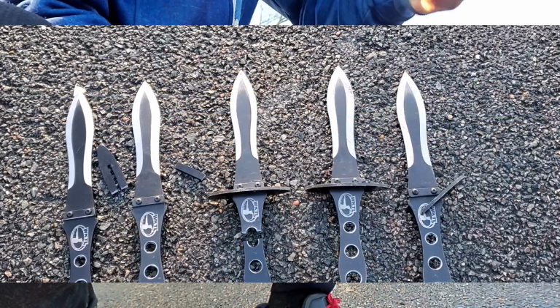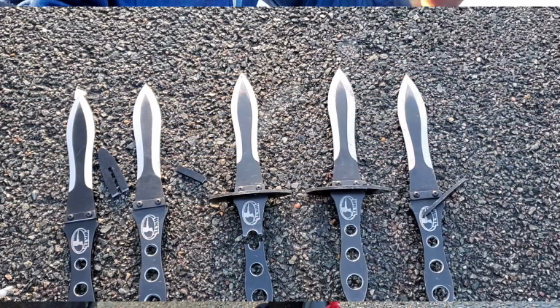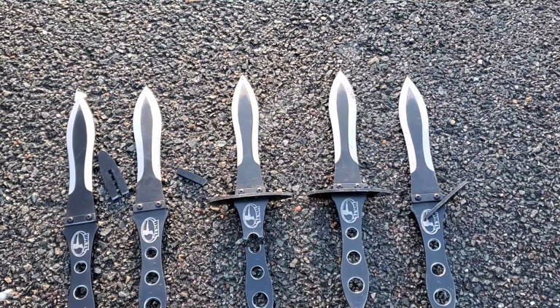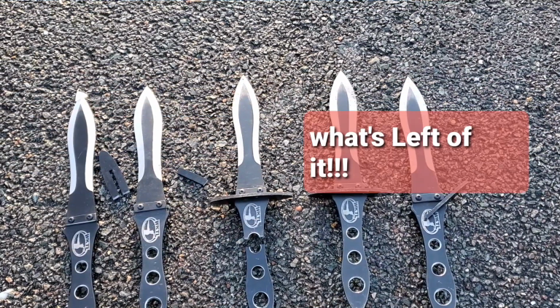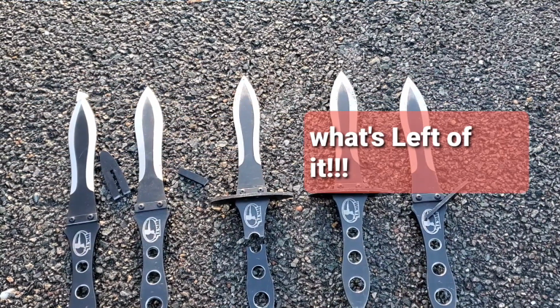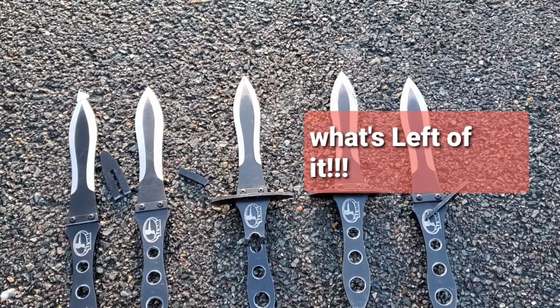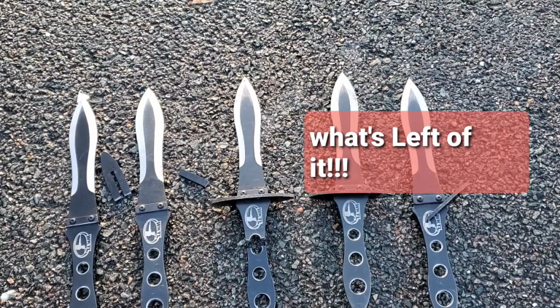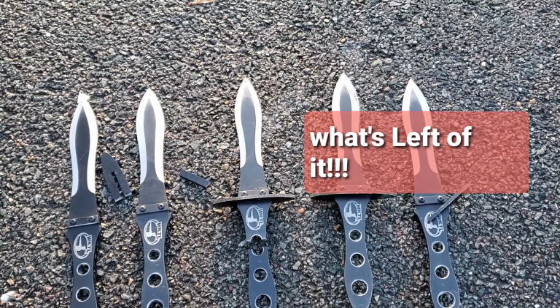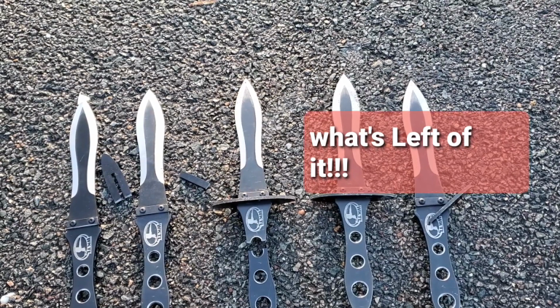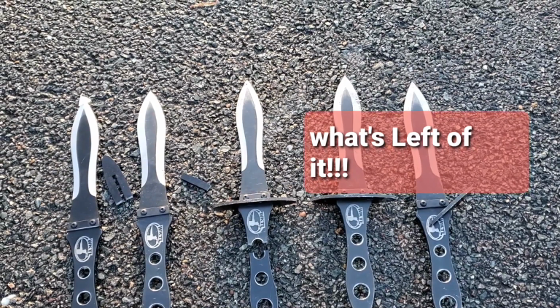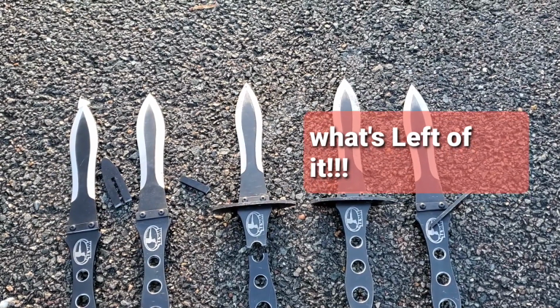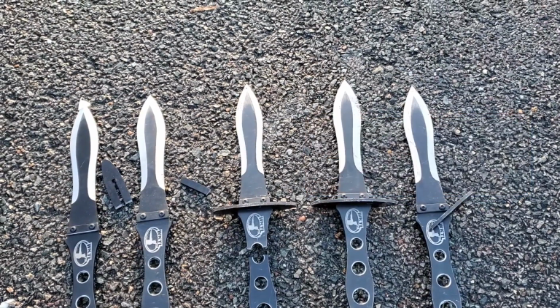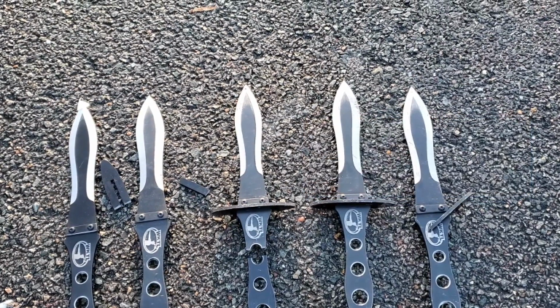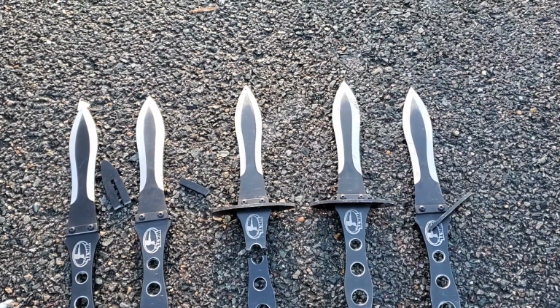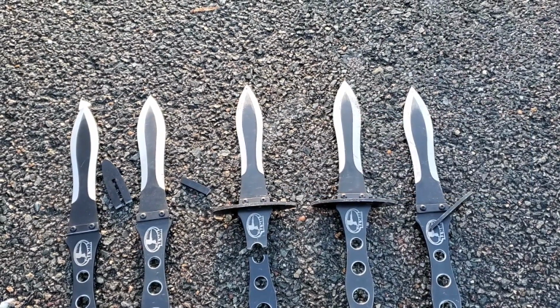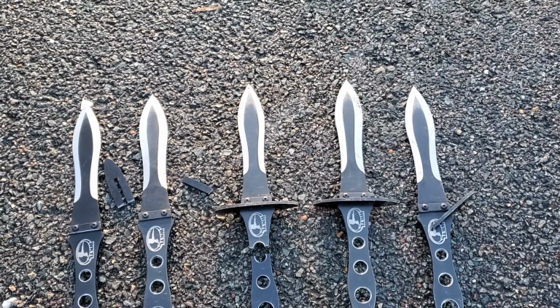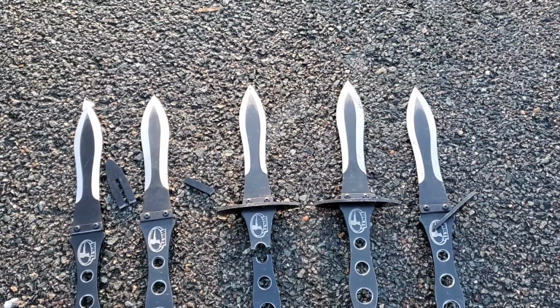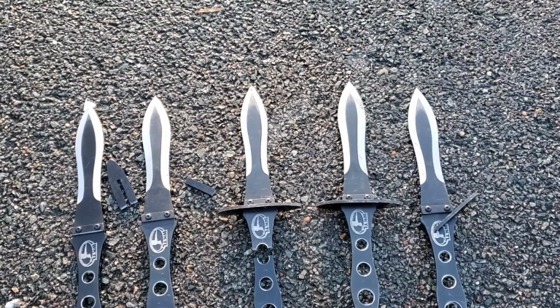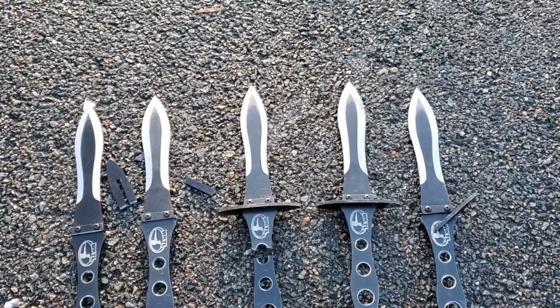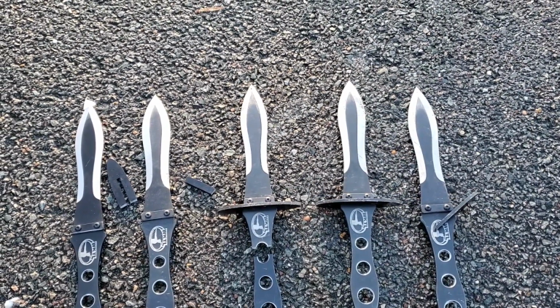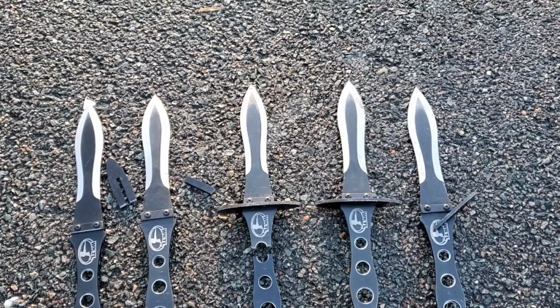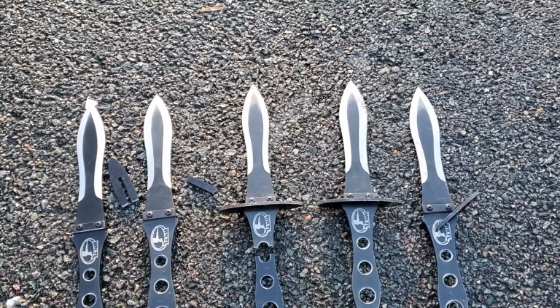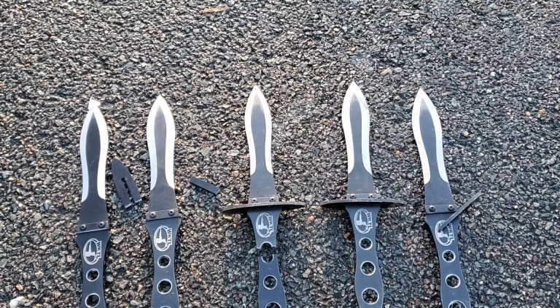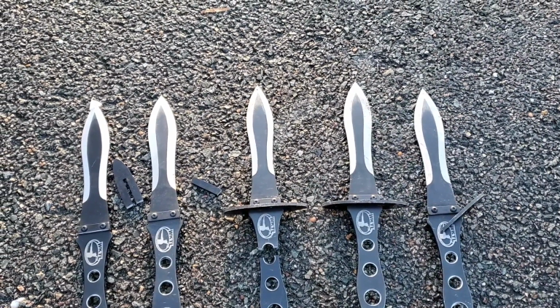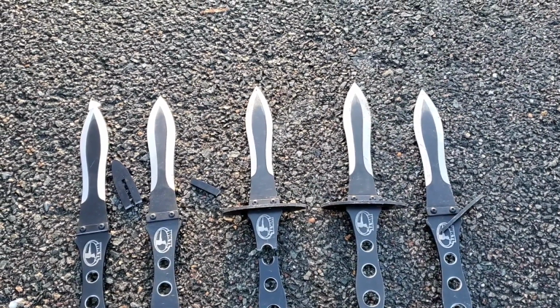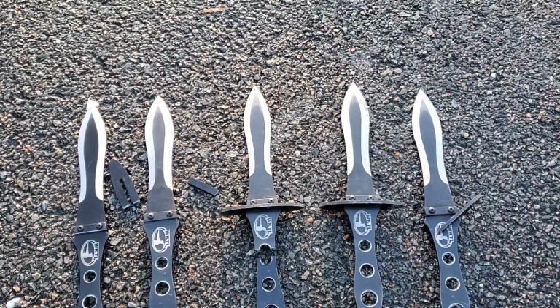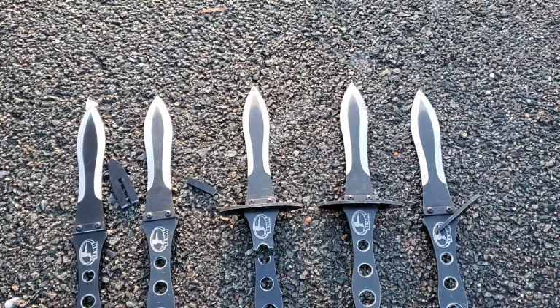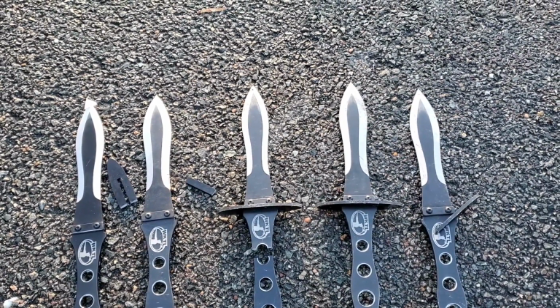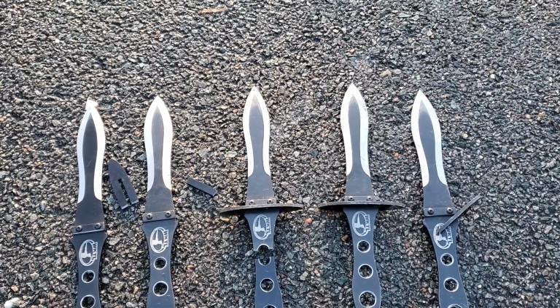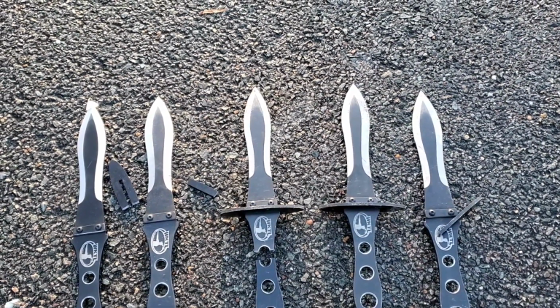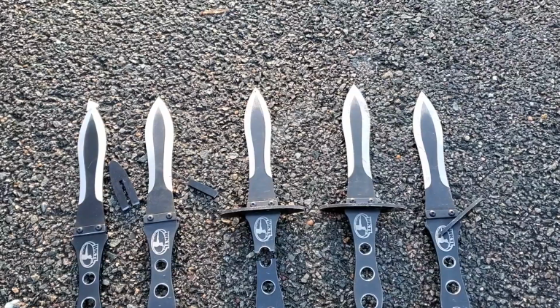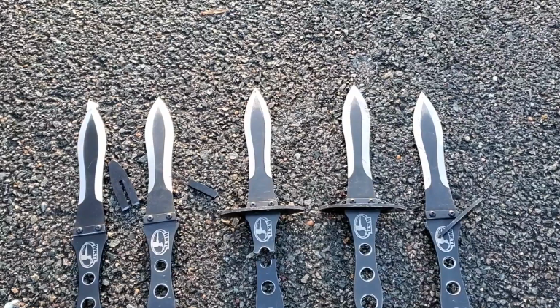Three broken handle guards and one broken handle.